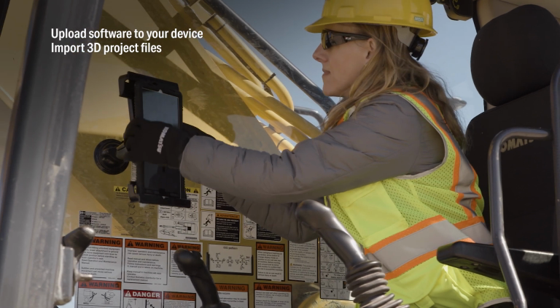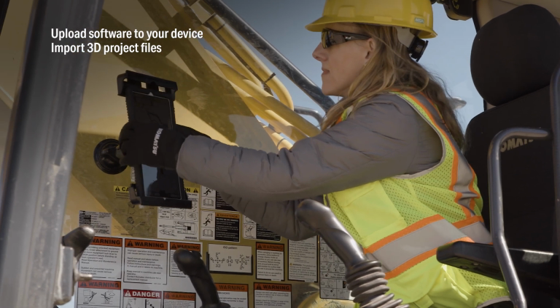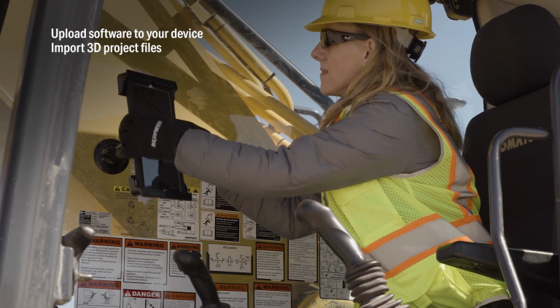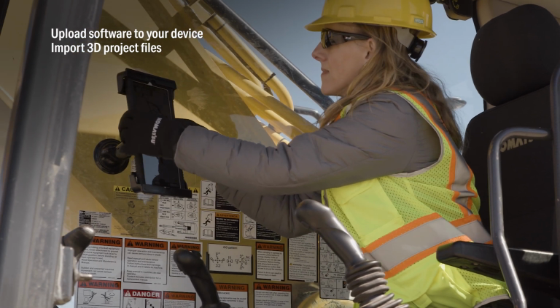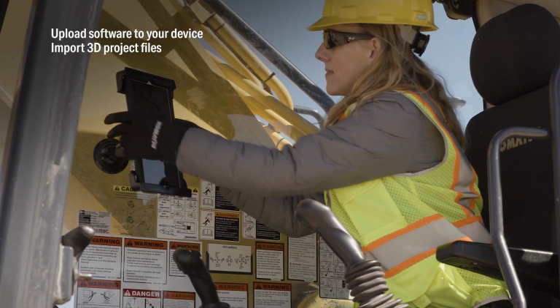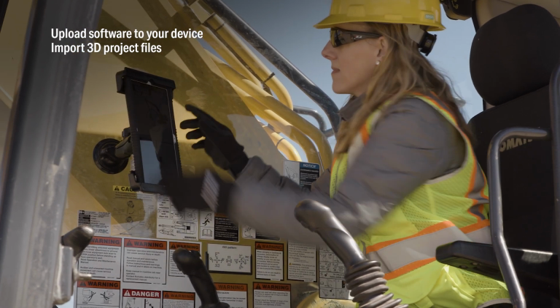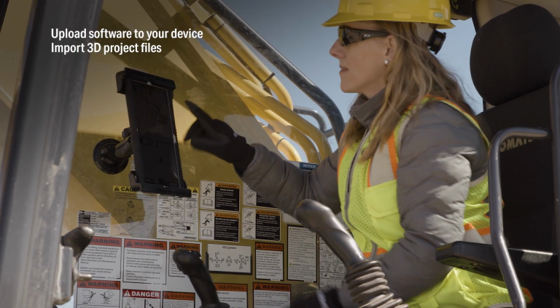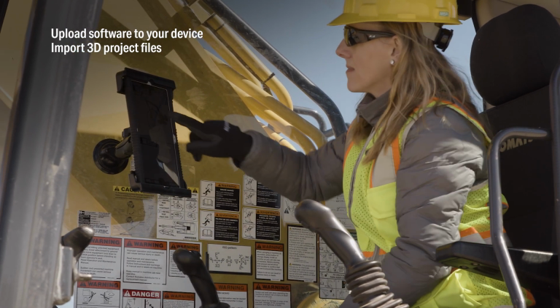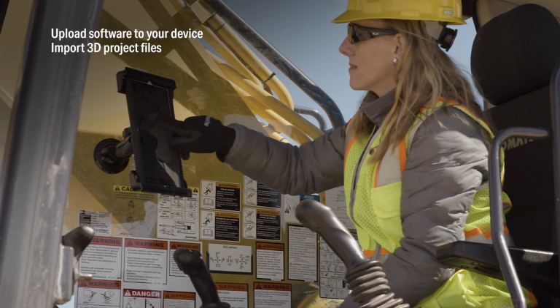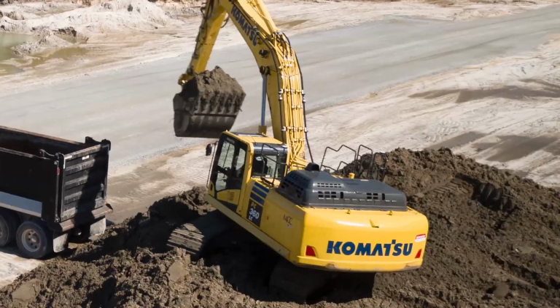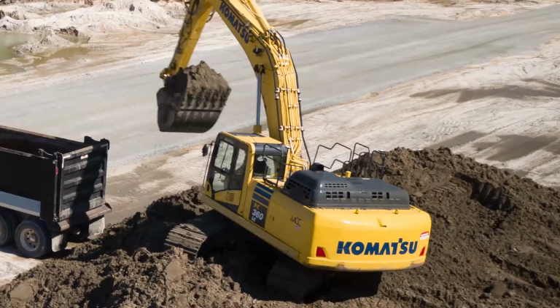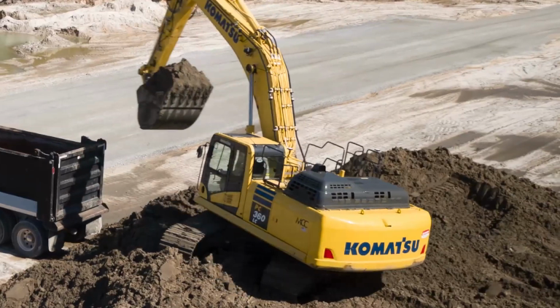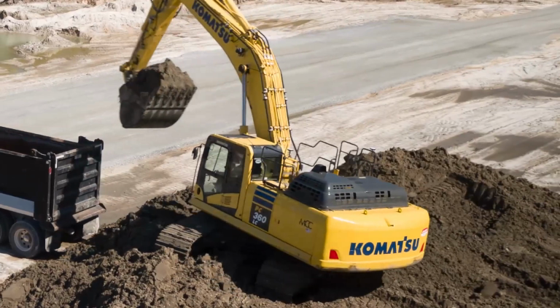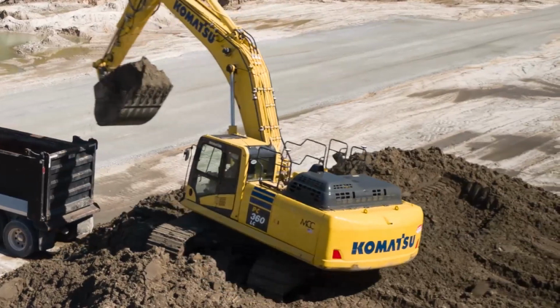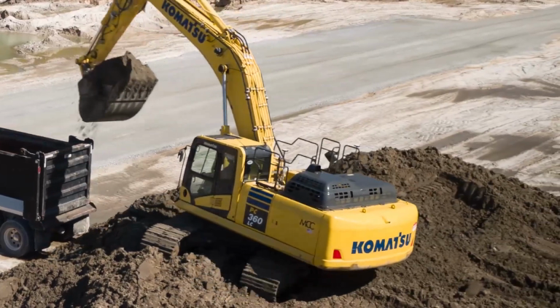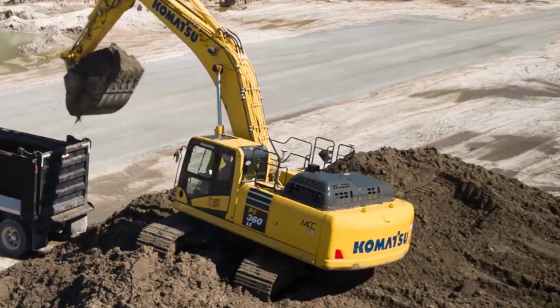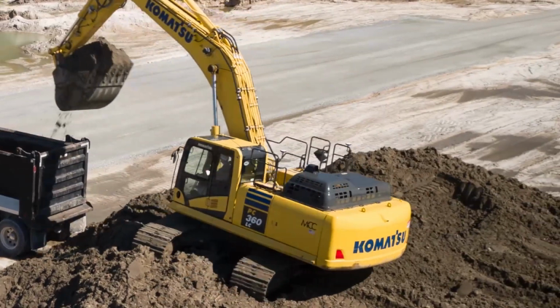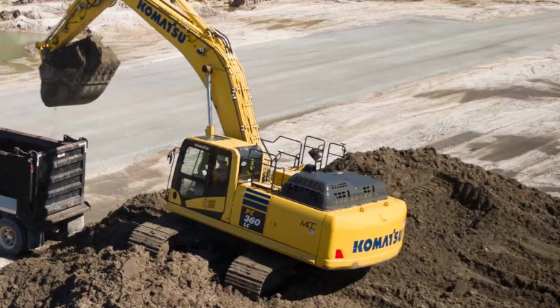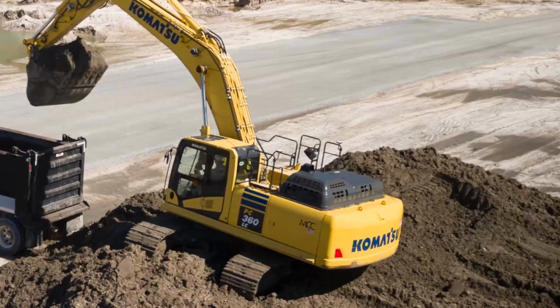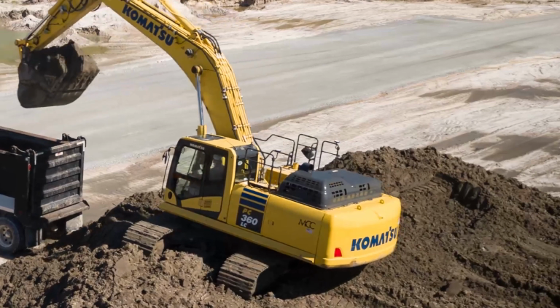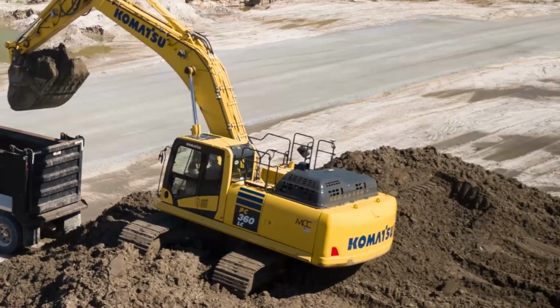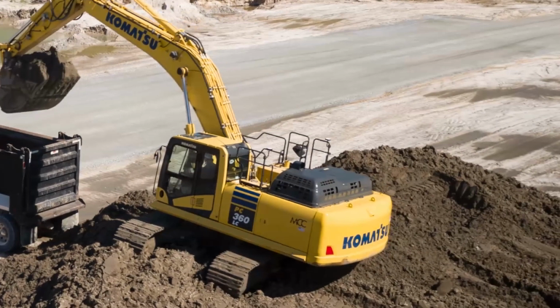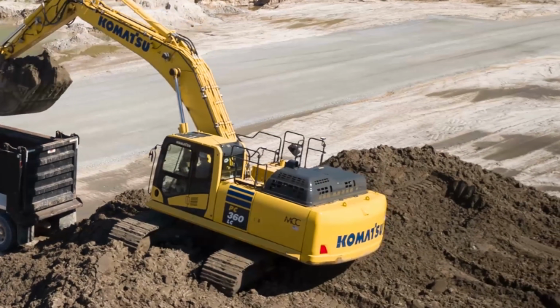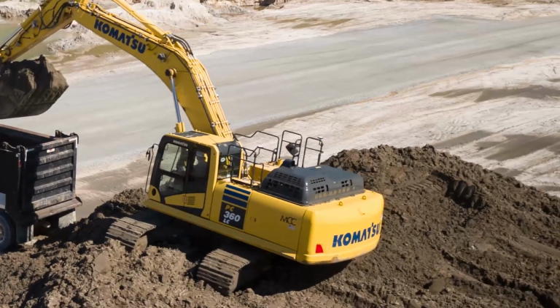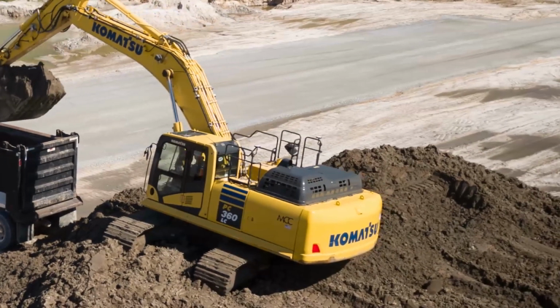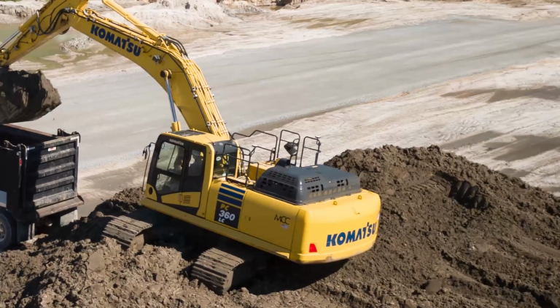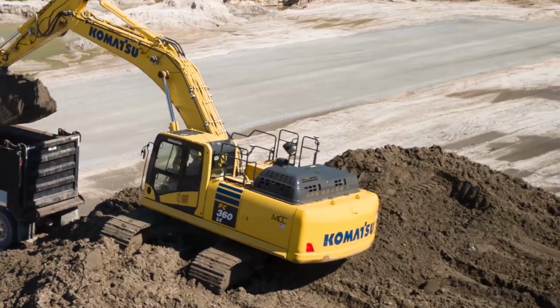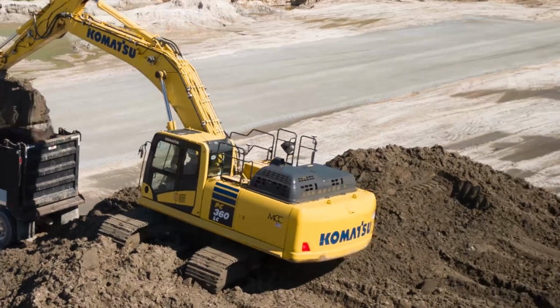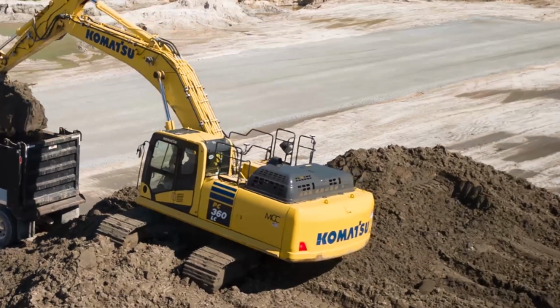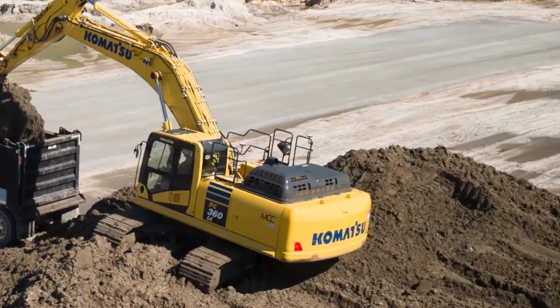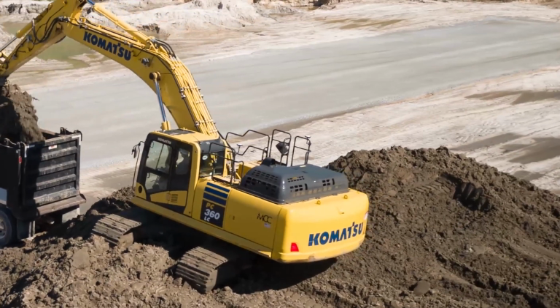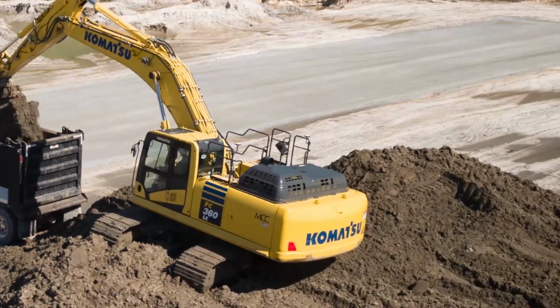All these features work together to bring new life to your conventional excavators and valuable time and cost management benefits to your operation.